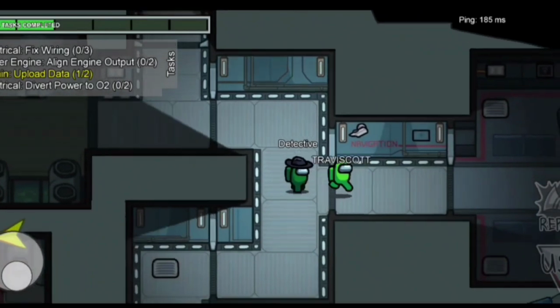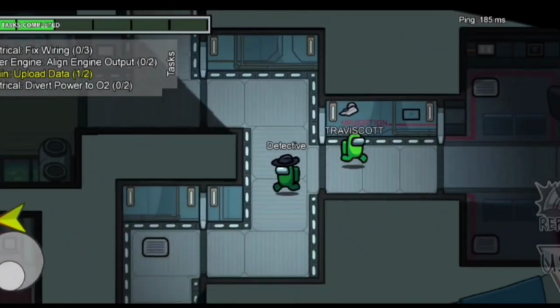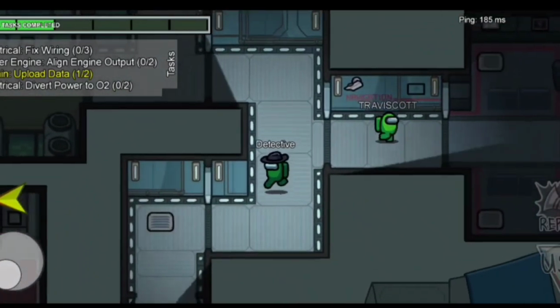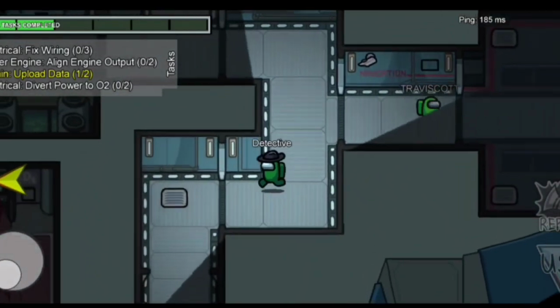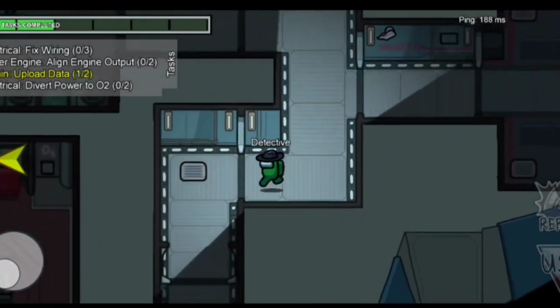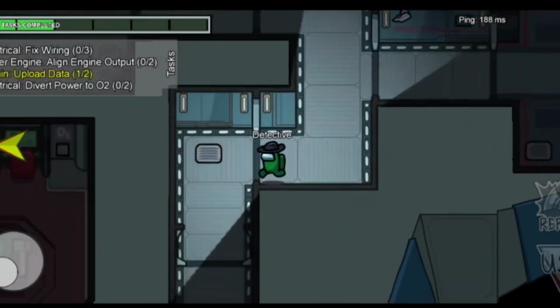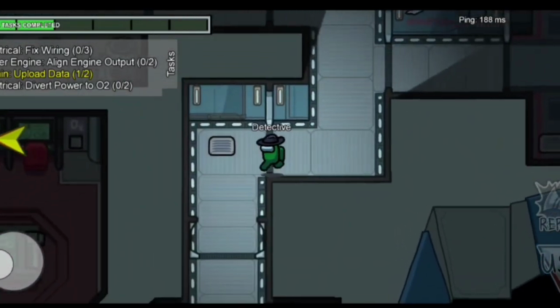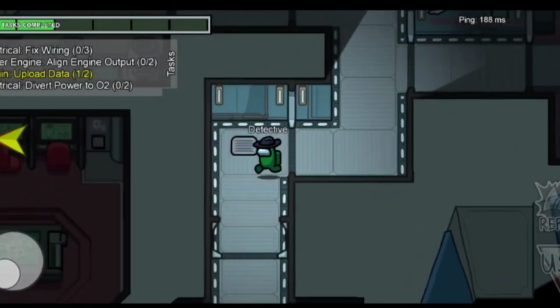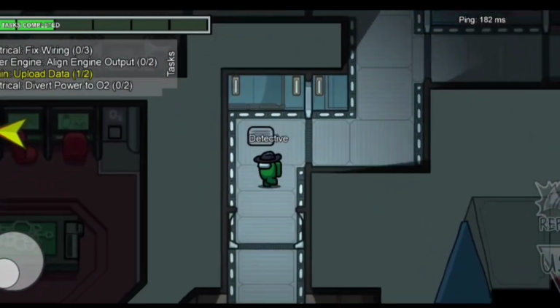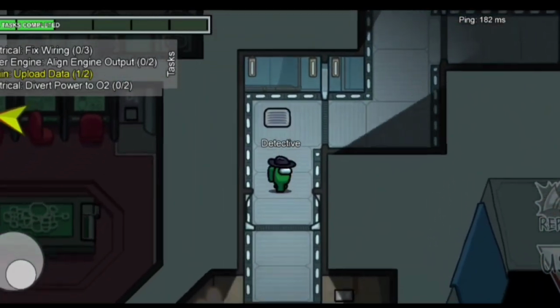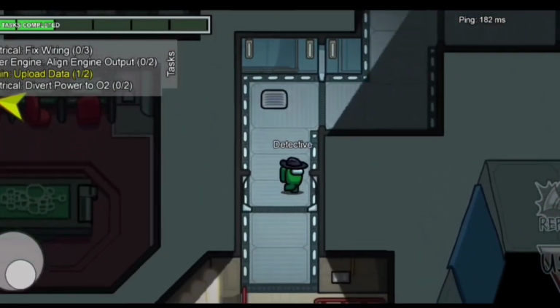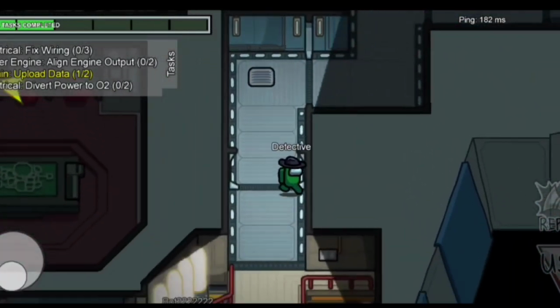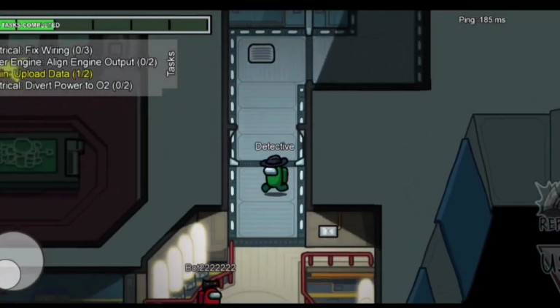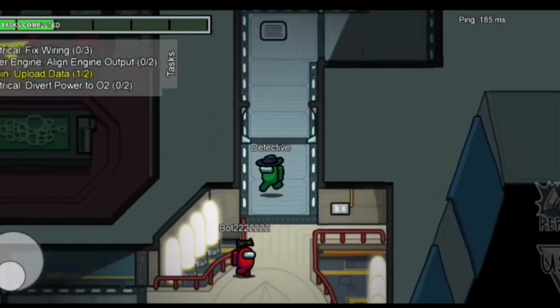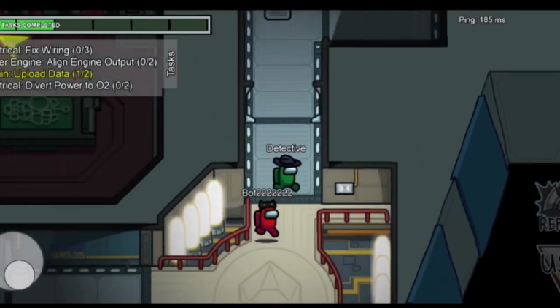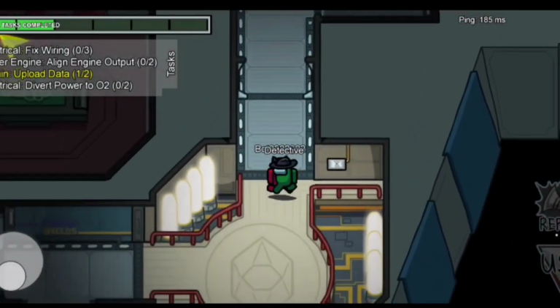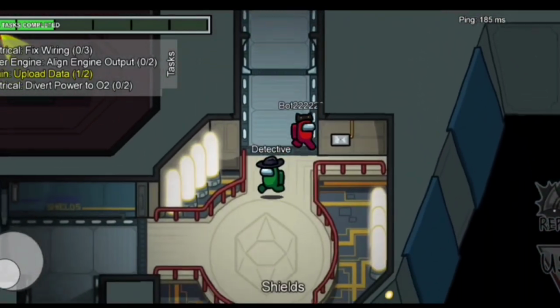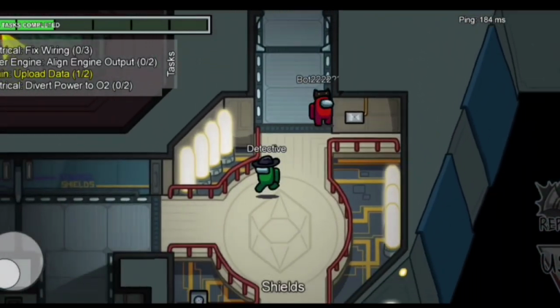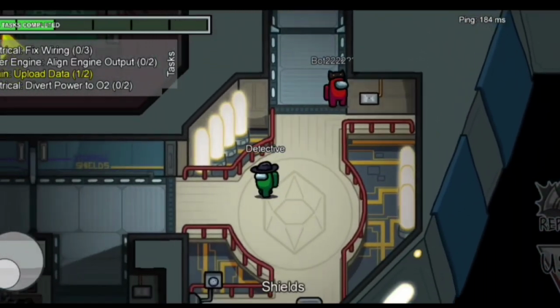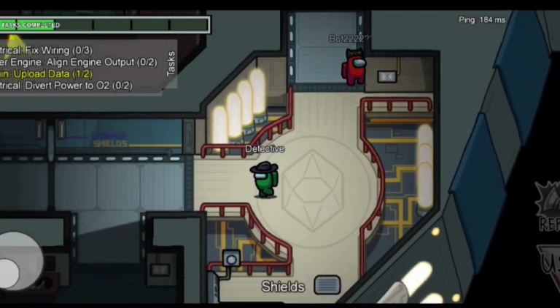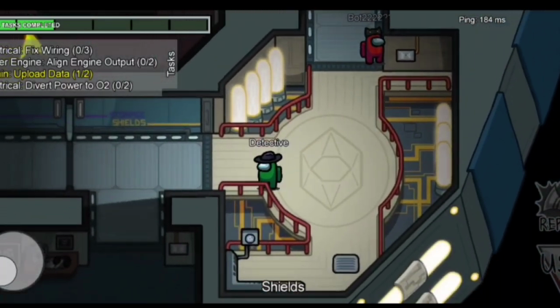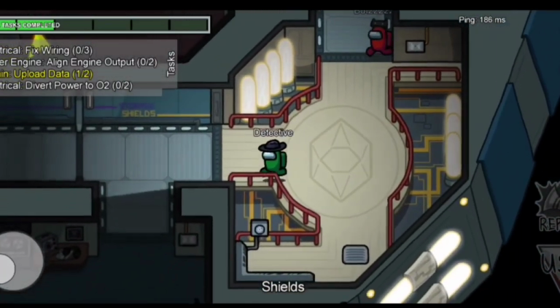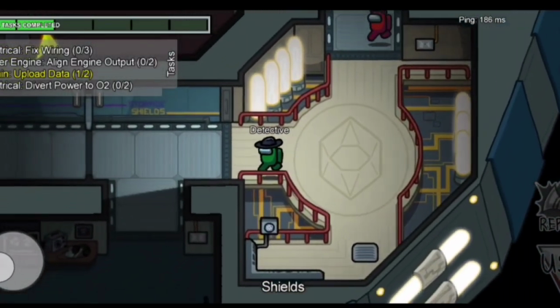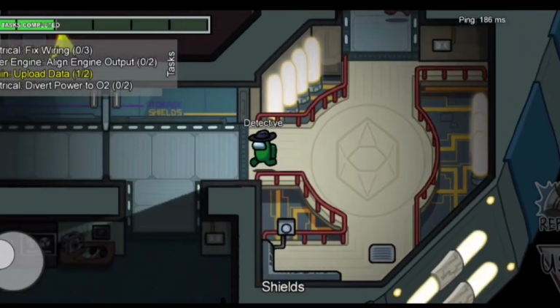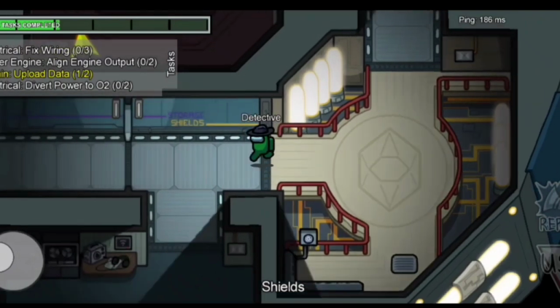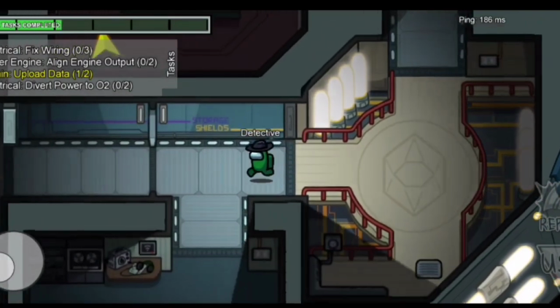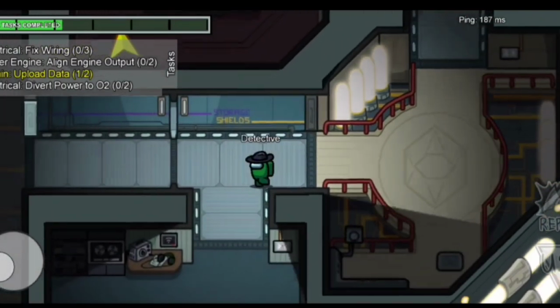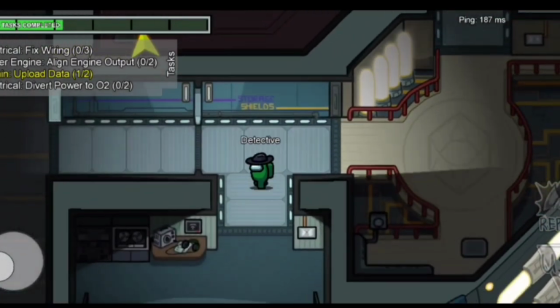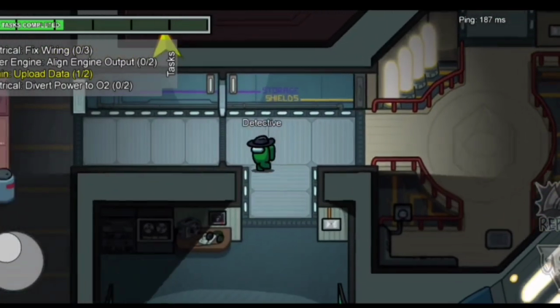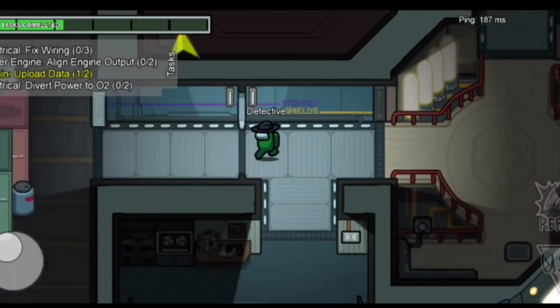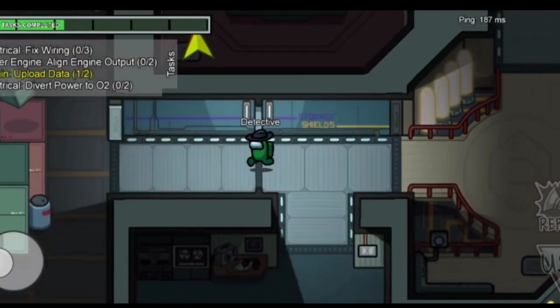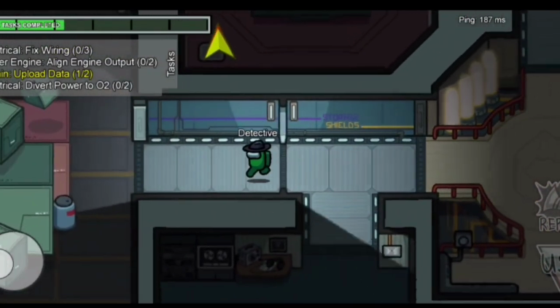Welcome all. I am here to tell you the top 6 cool tips and tricks to find out the imposter and check your genuine teammates in Among Us.